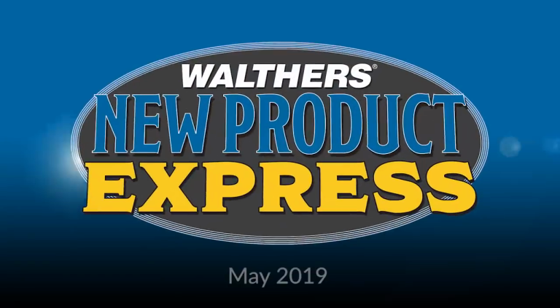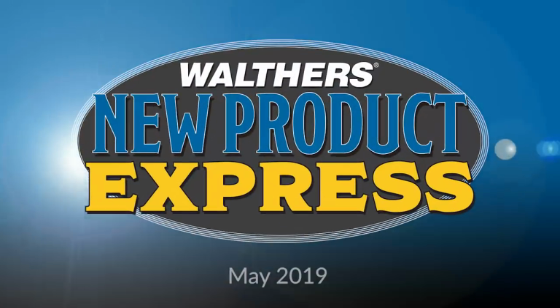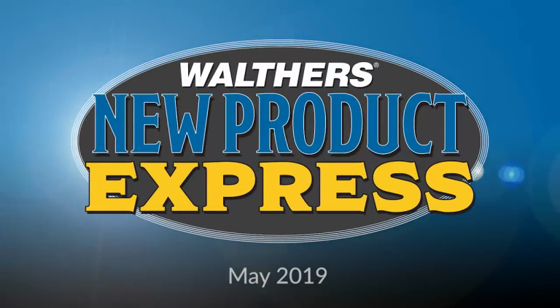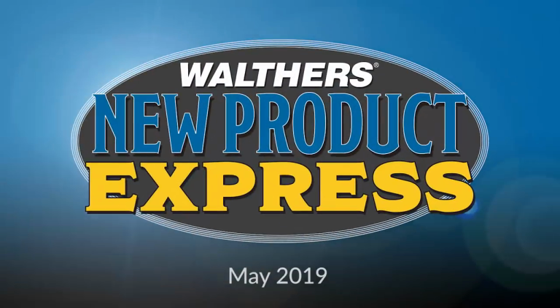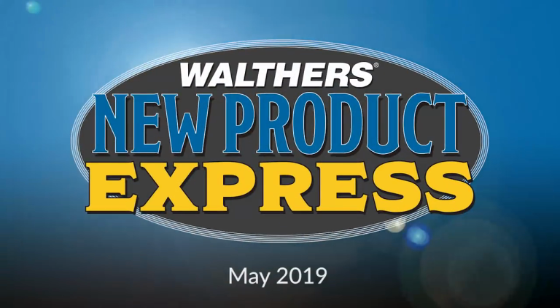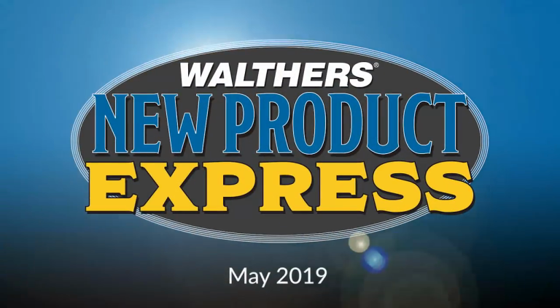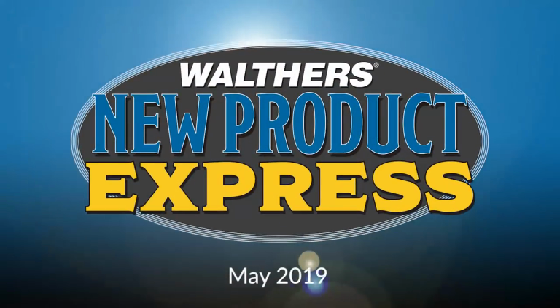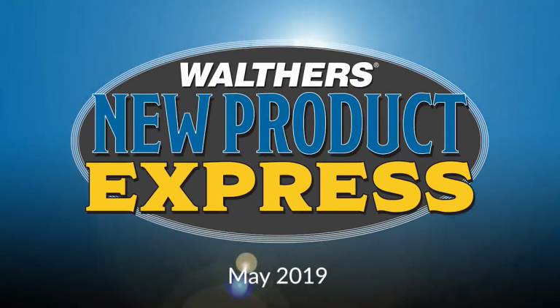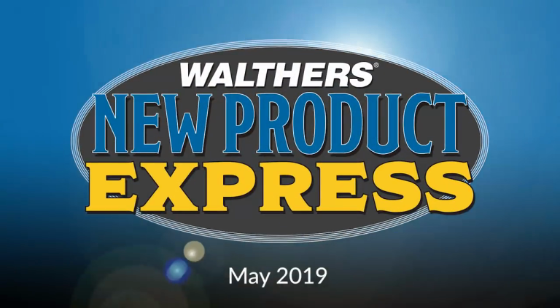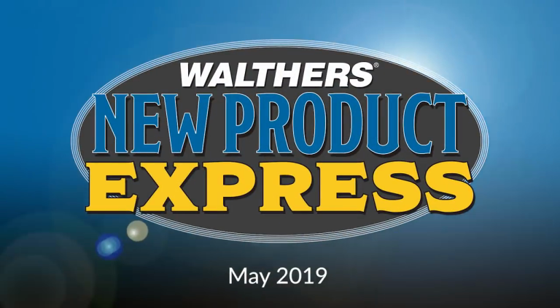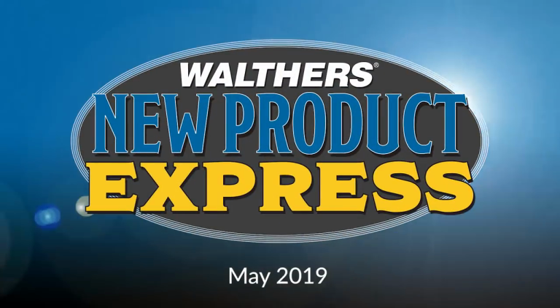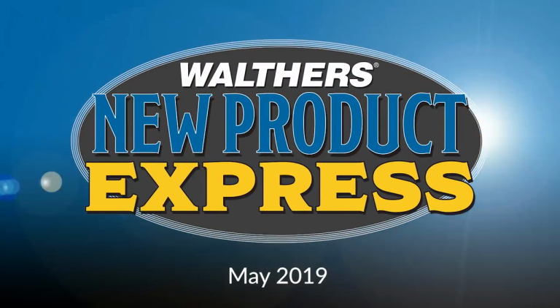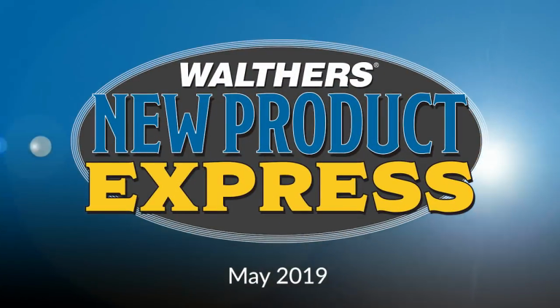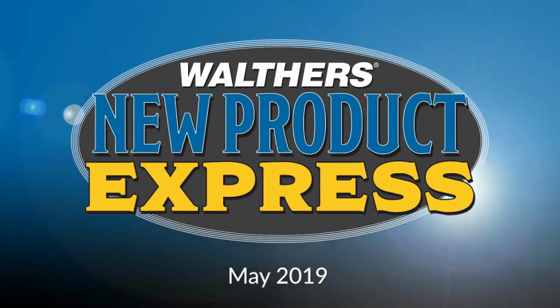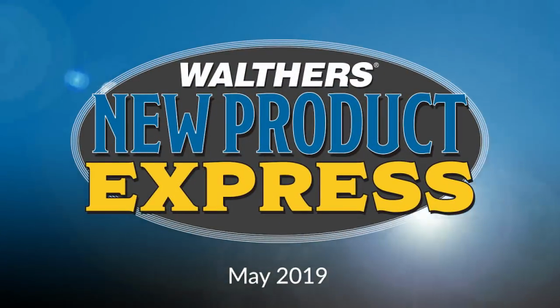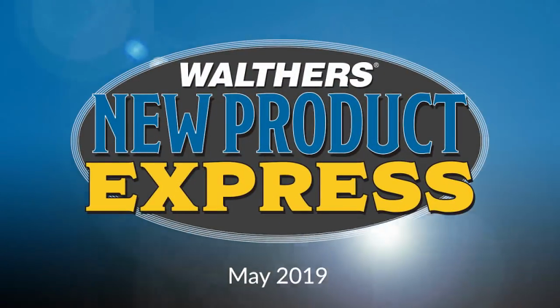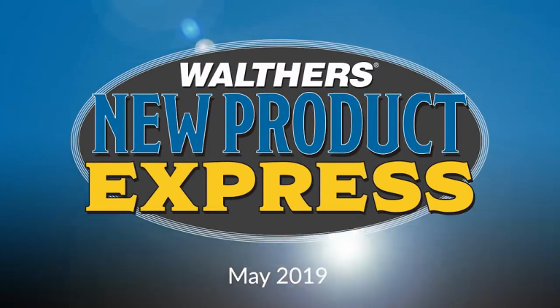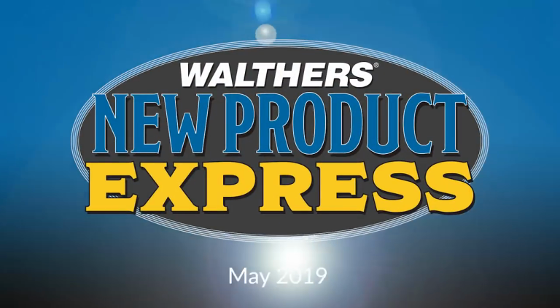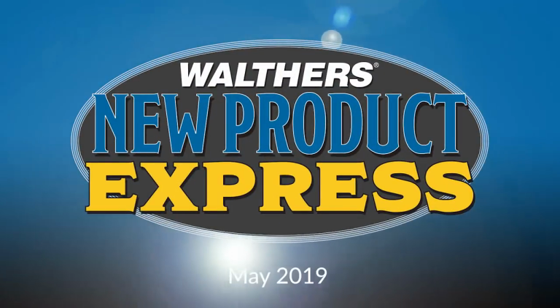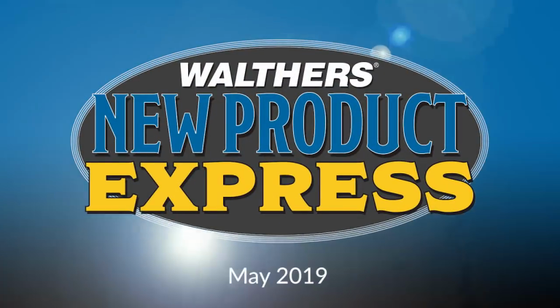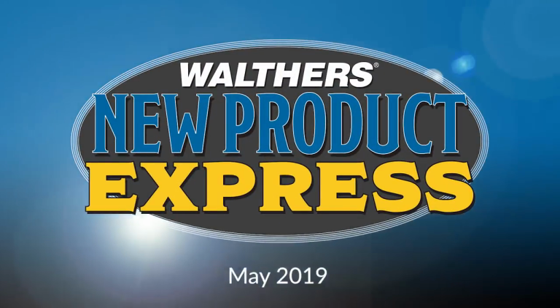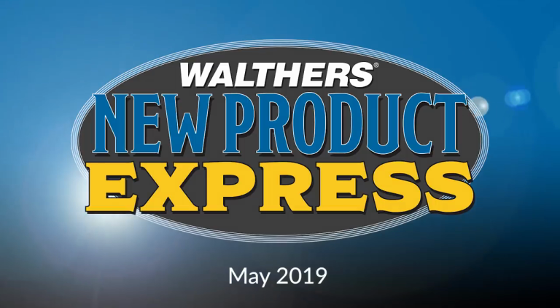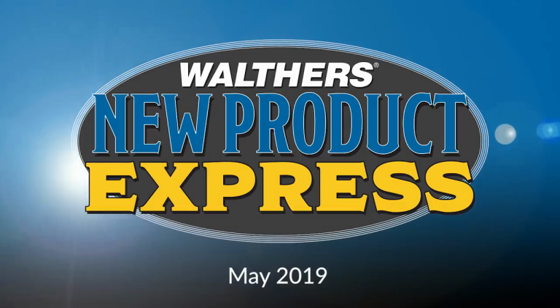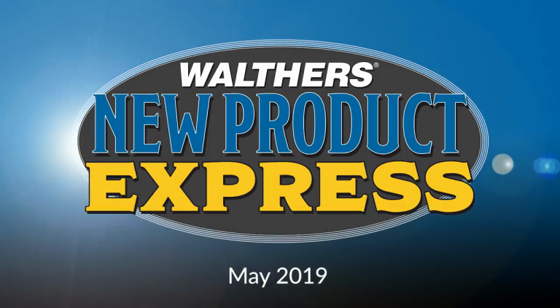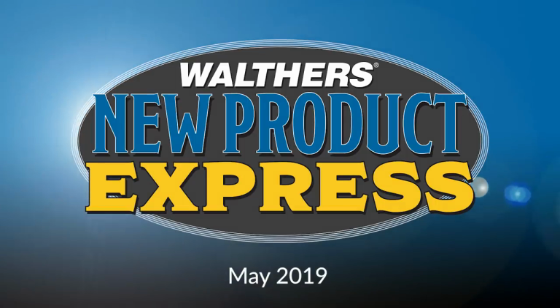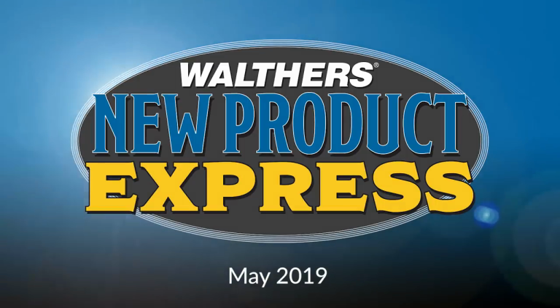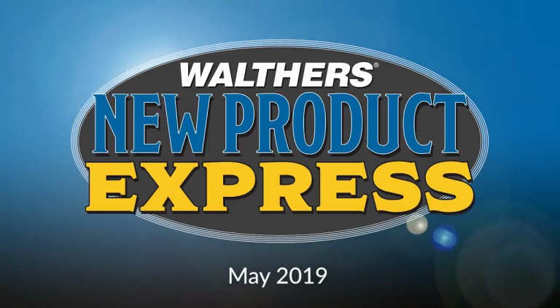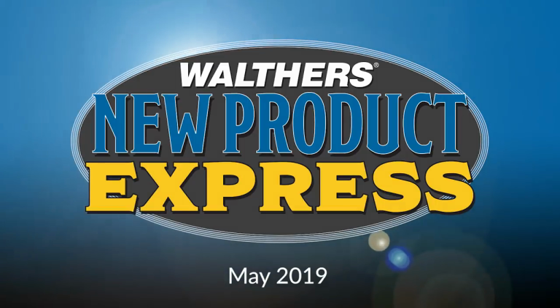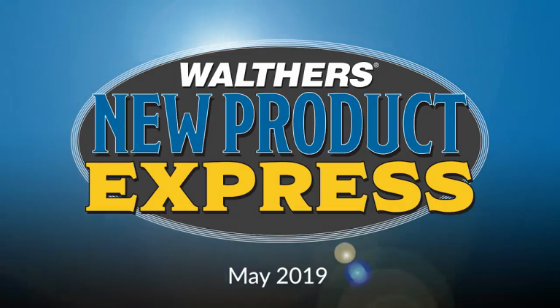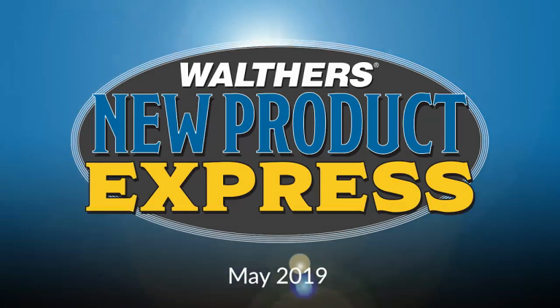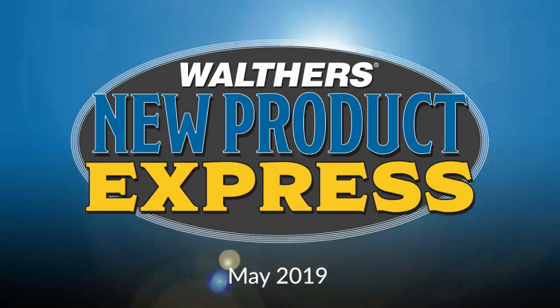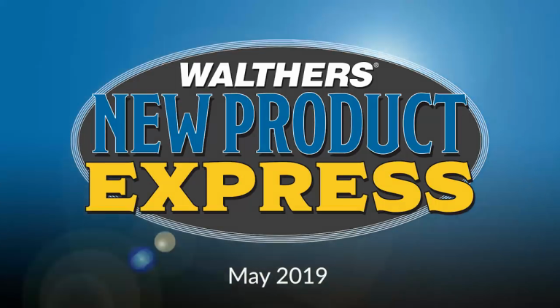Lots of exciting new models are rolling your way in this edition of Walthers New Product Express for May 2019.